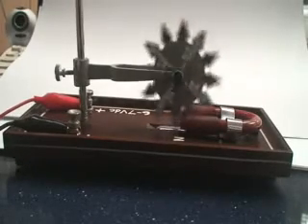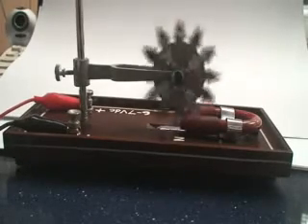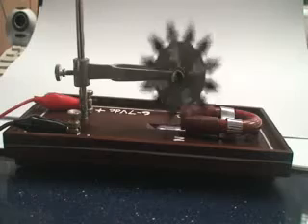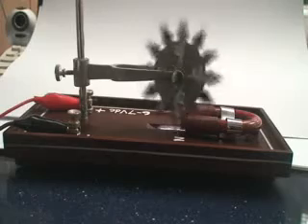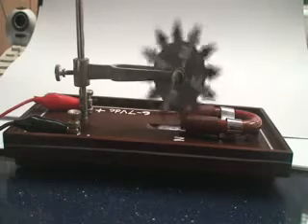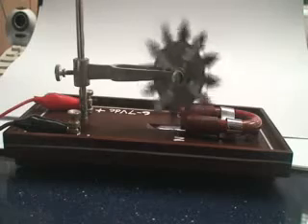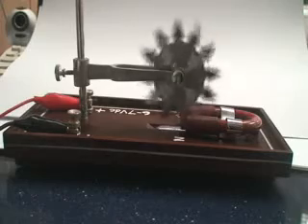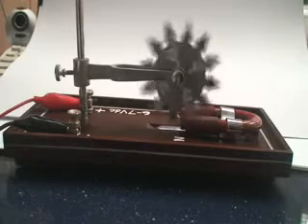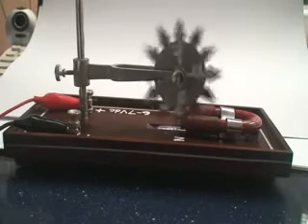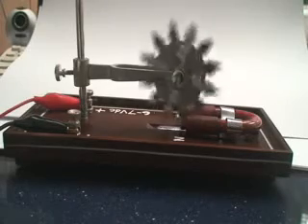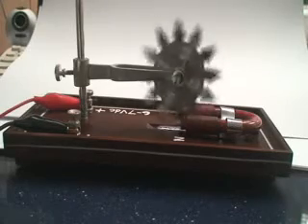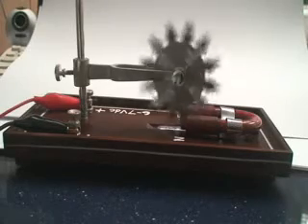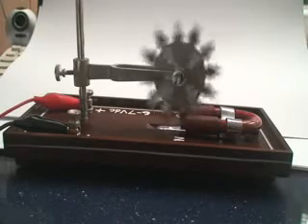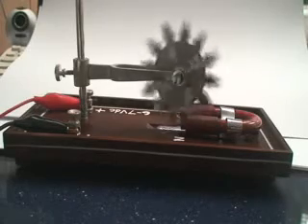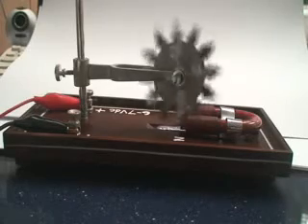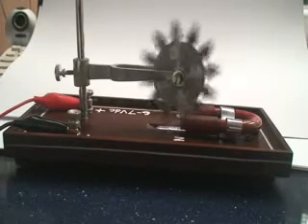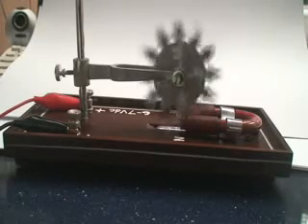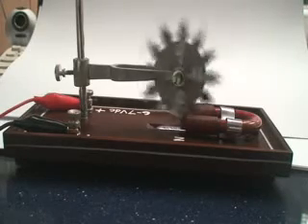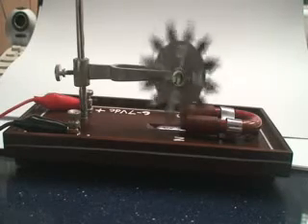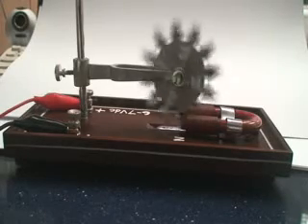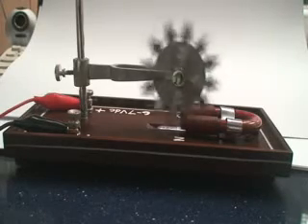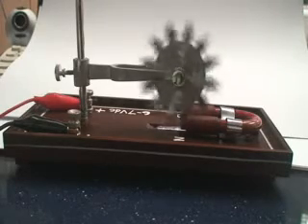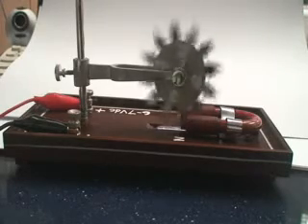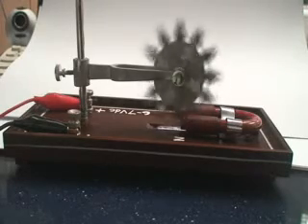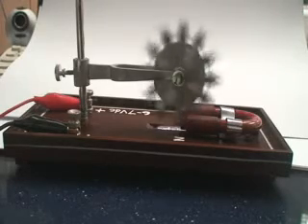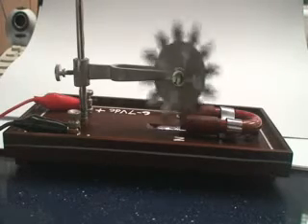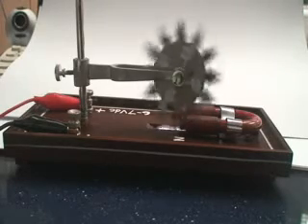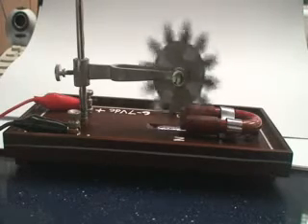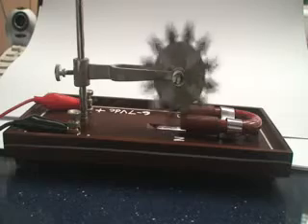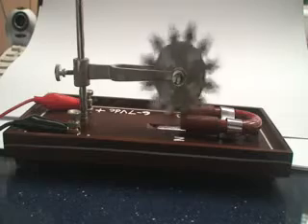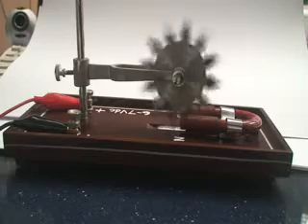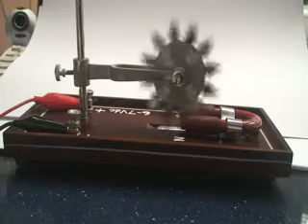Yeah! This is Barlow's wheel. Barlow's wheel.